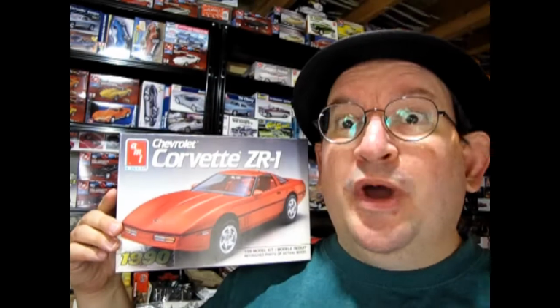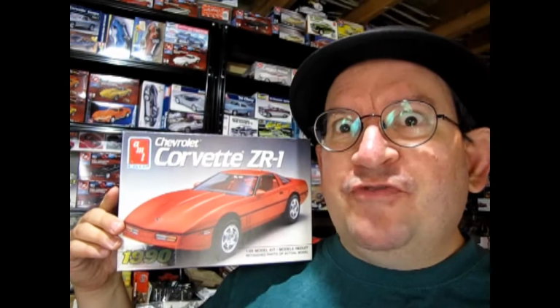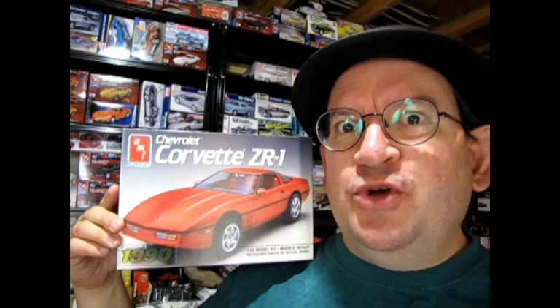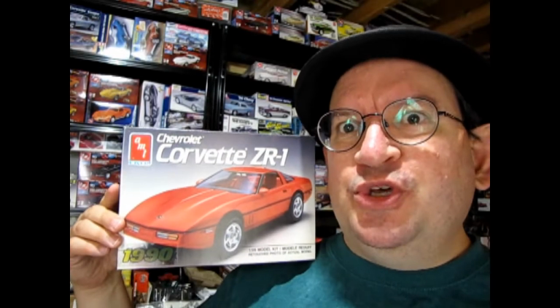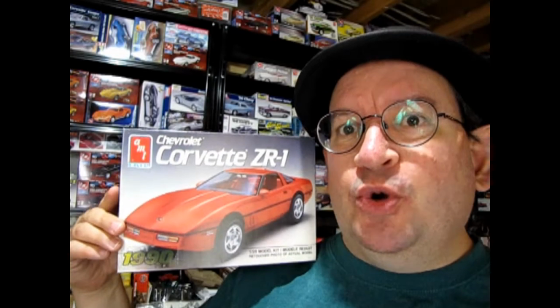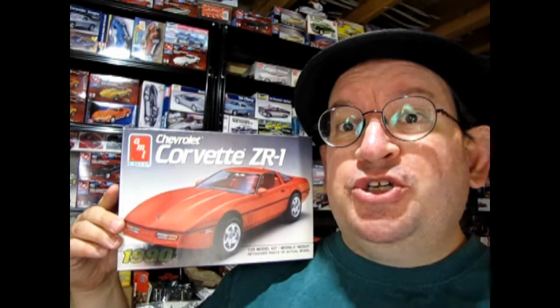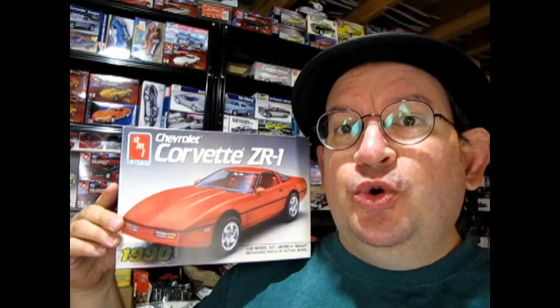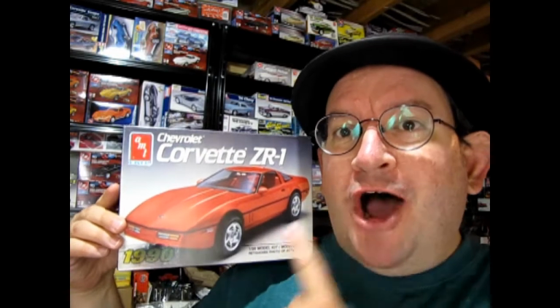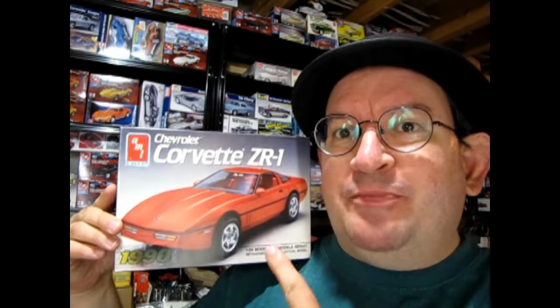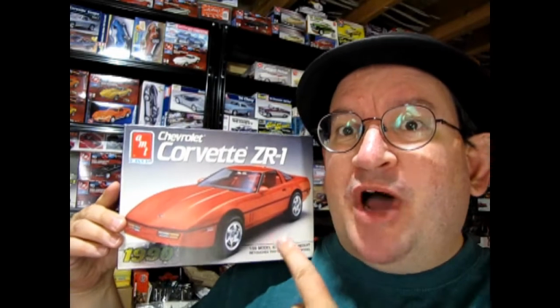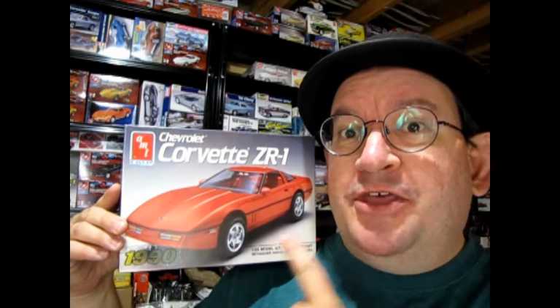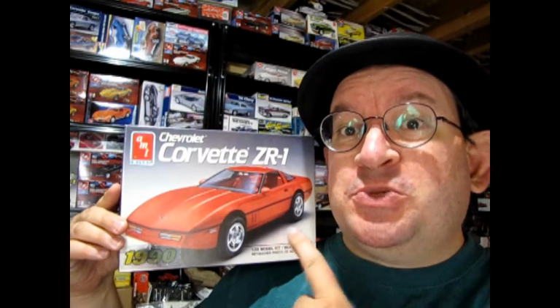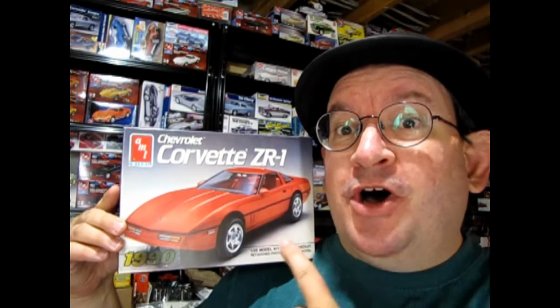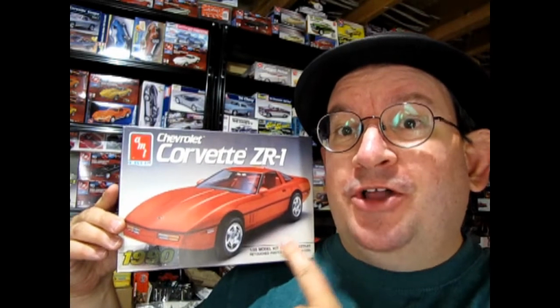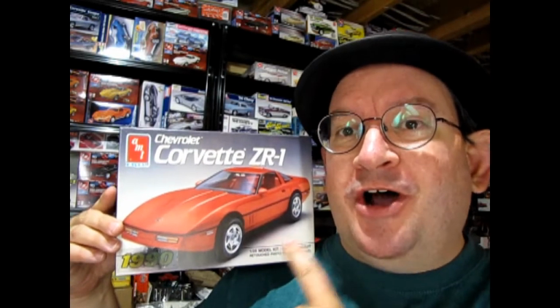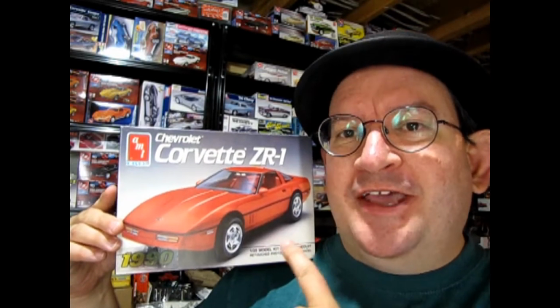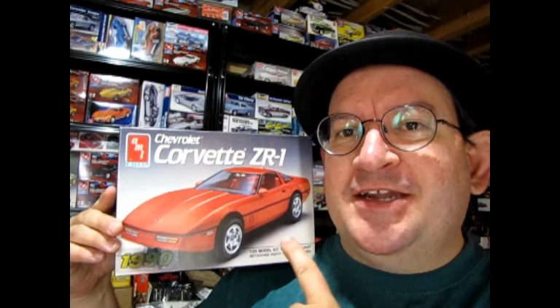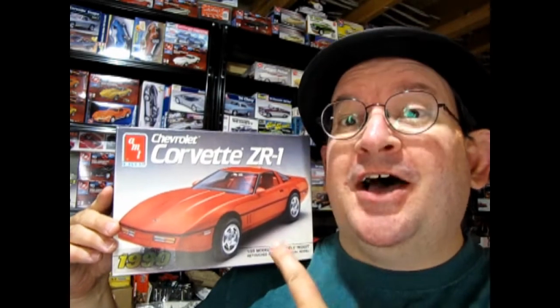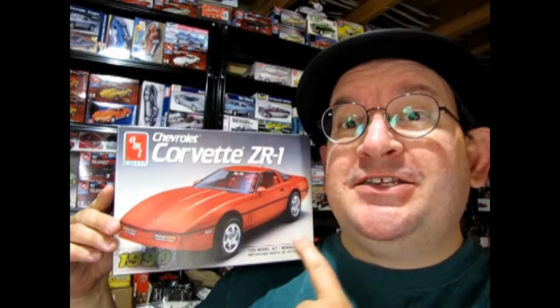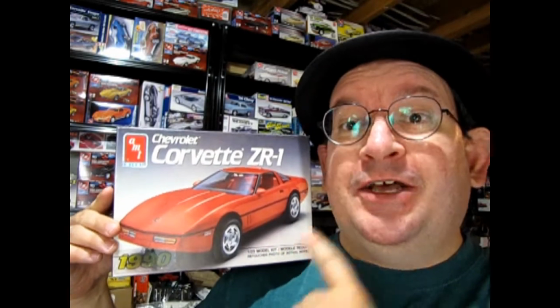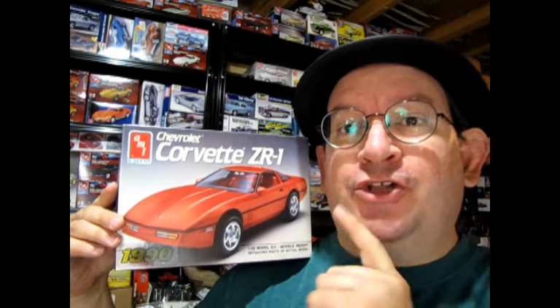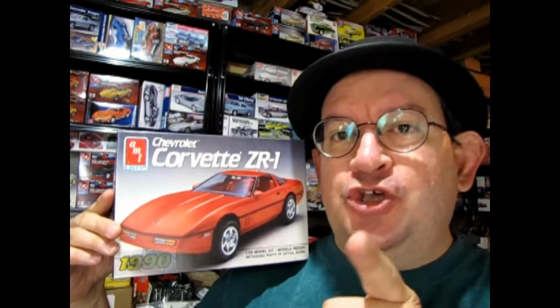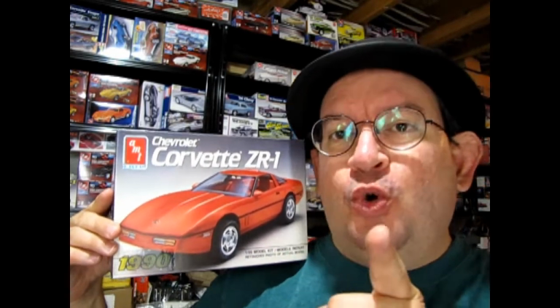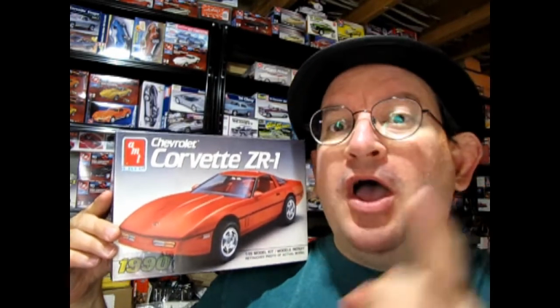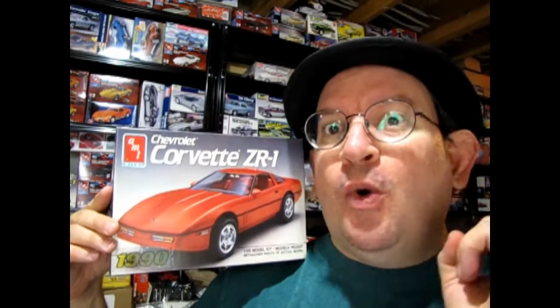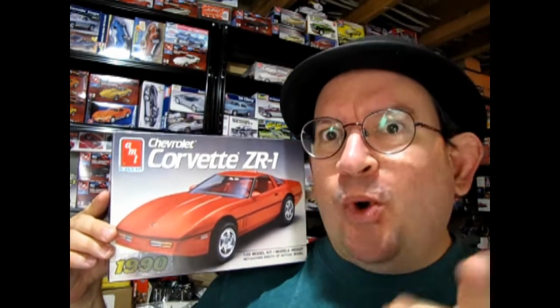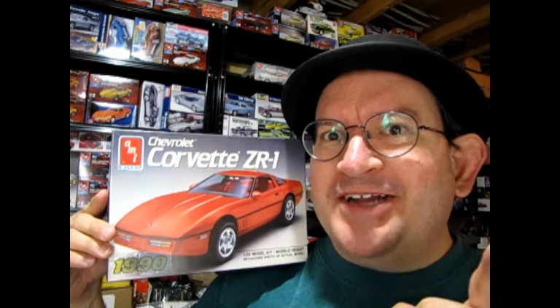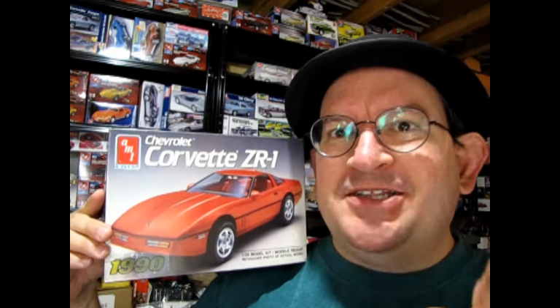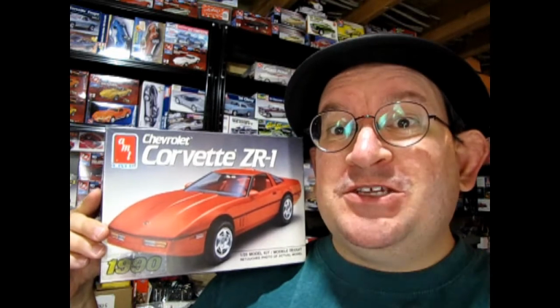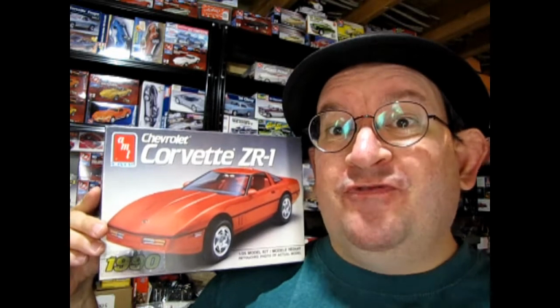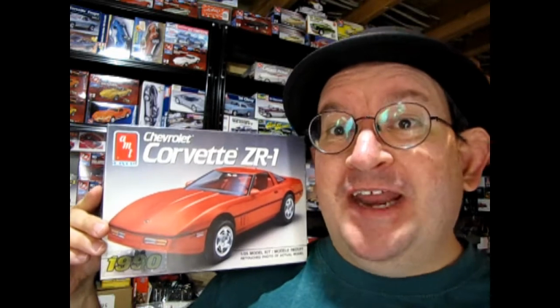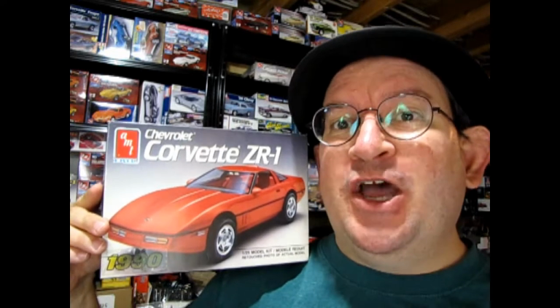Whatever you do, do not buy this model car kit until you watch this video!